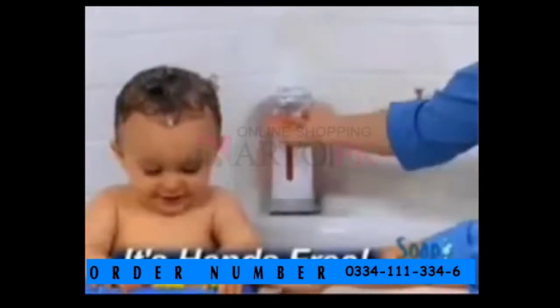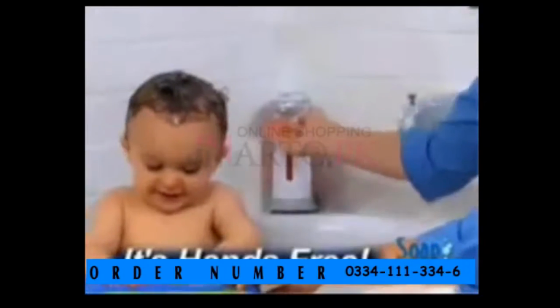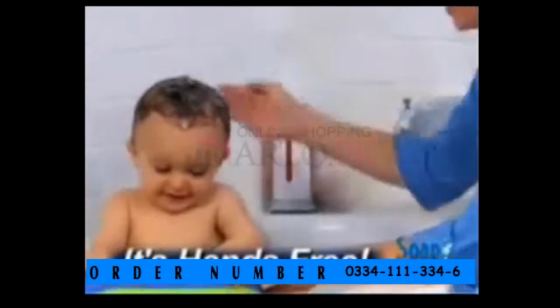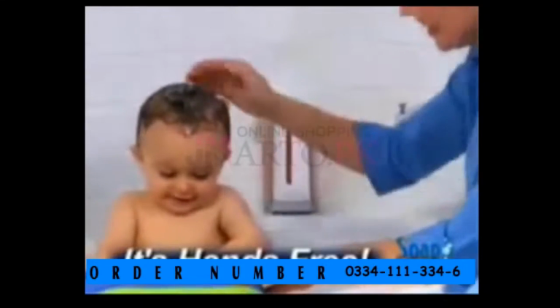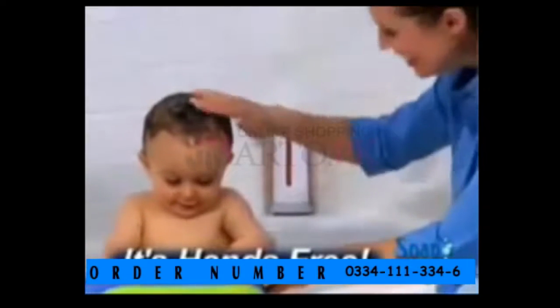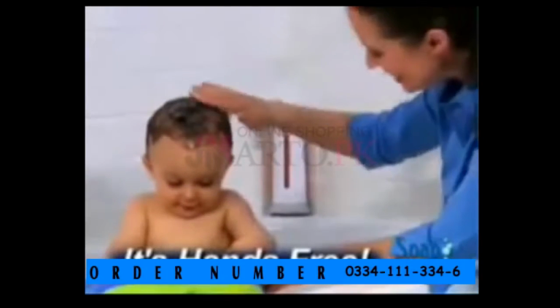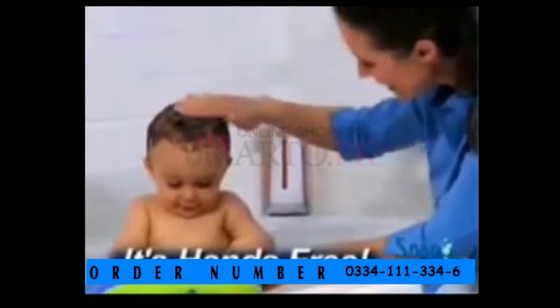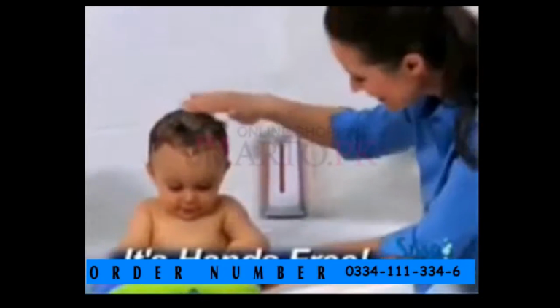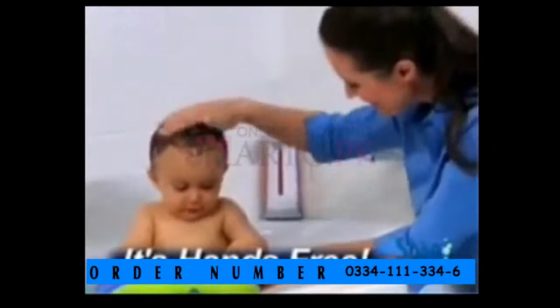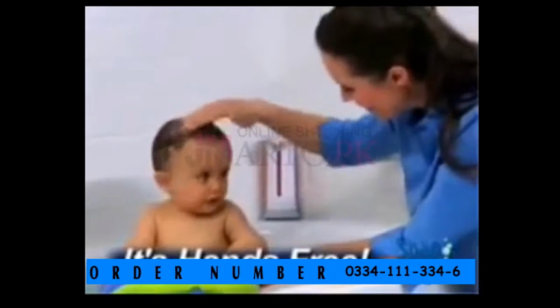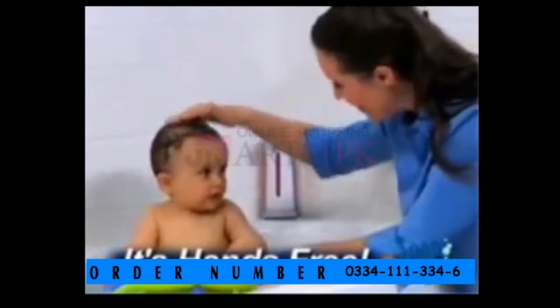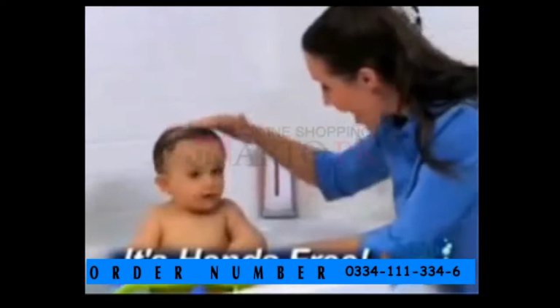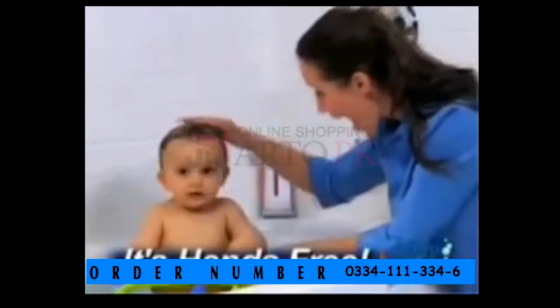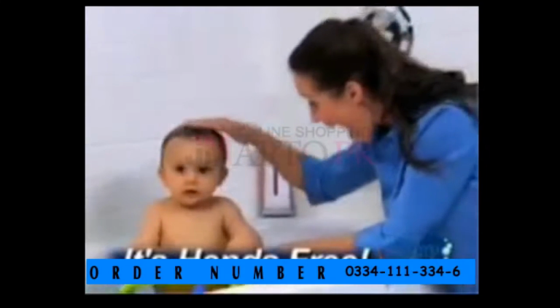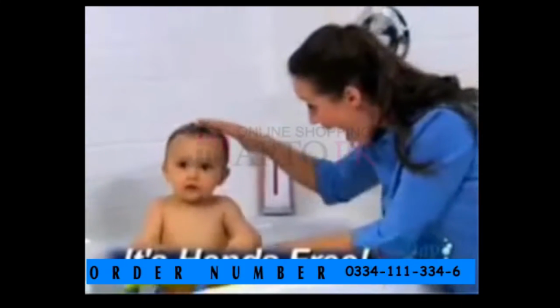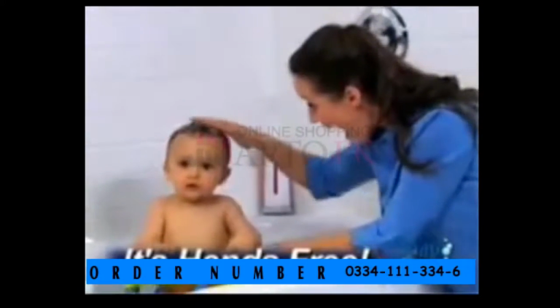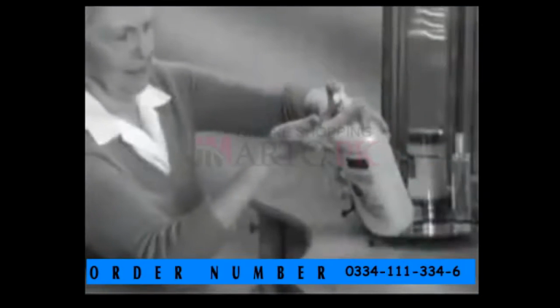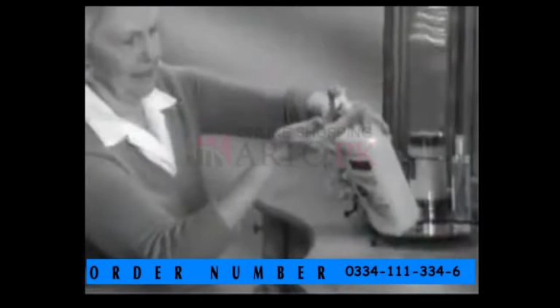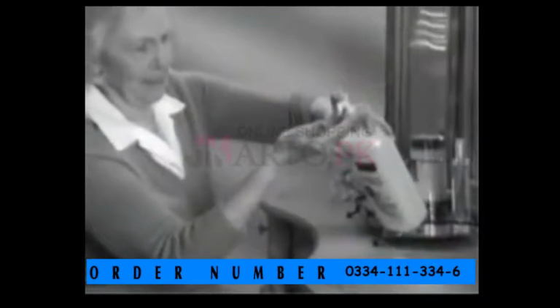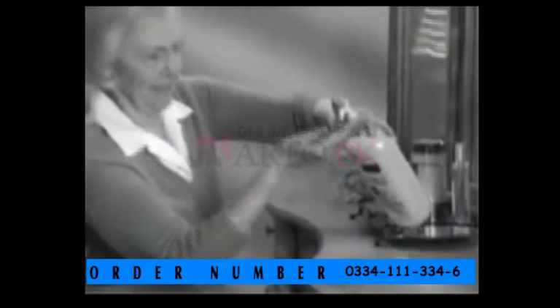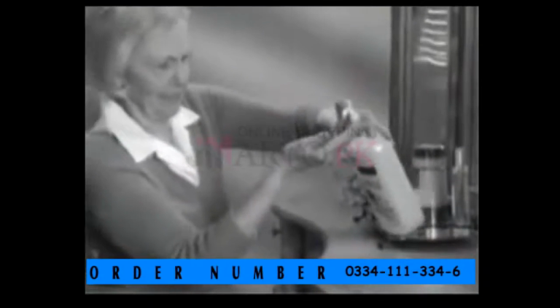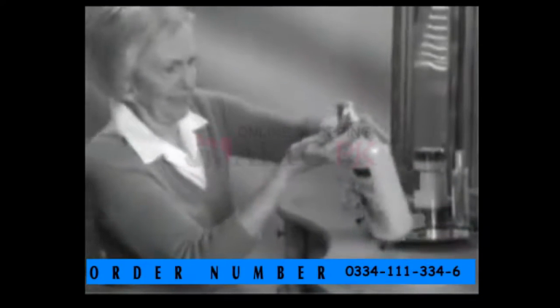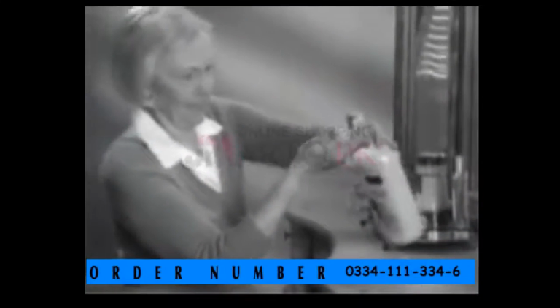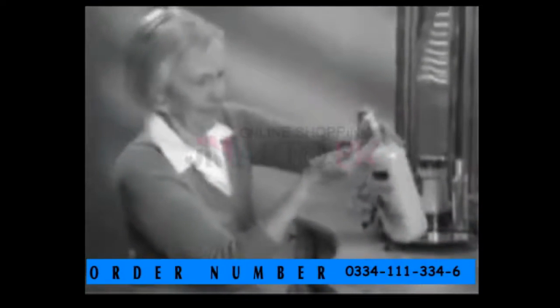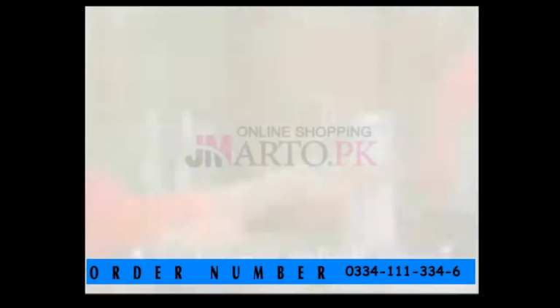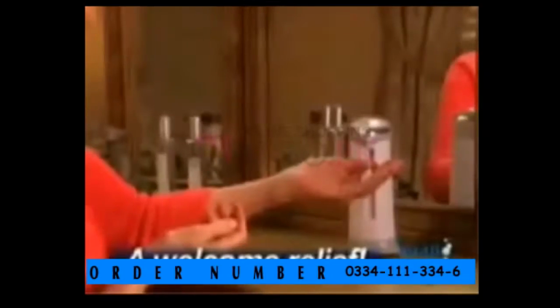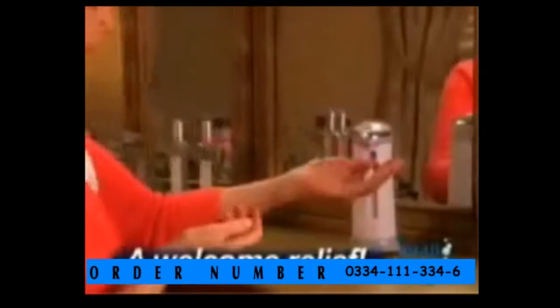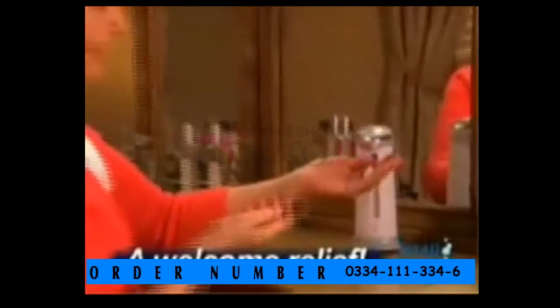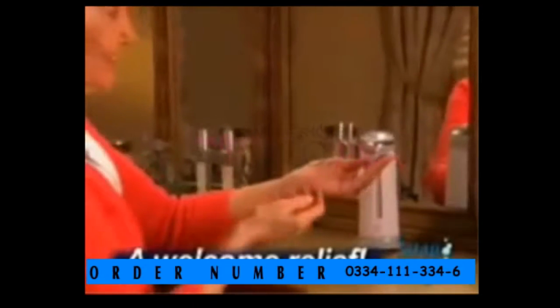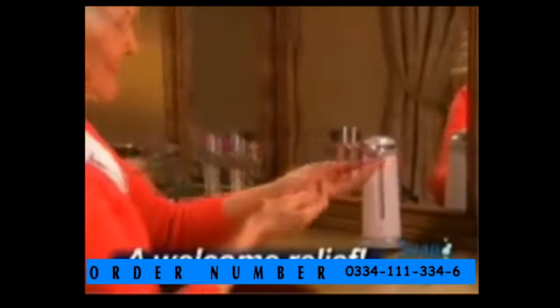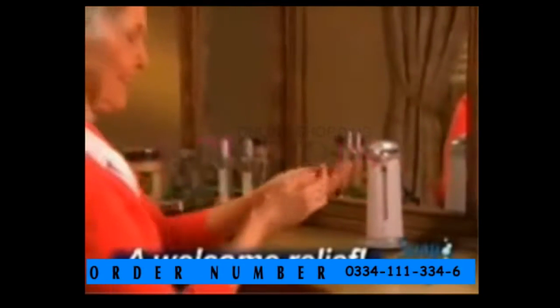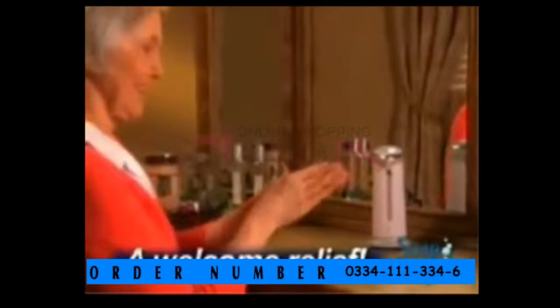When it's time for baby's bath, it's like having an extra set of hands. And for anyone with arthritis, Soap Magic is a welcome relief.